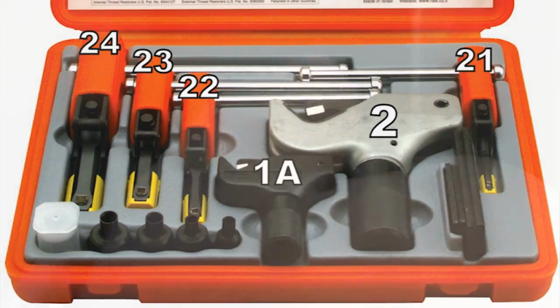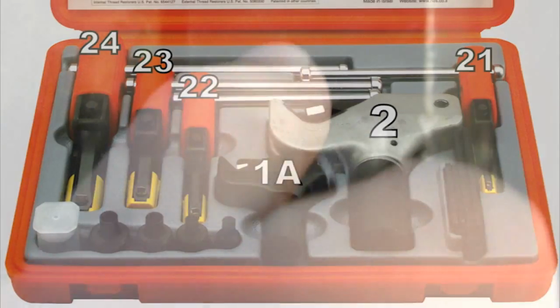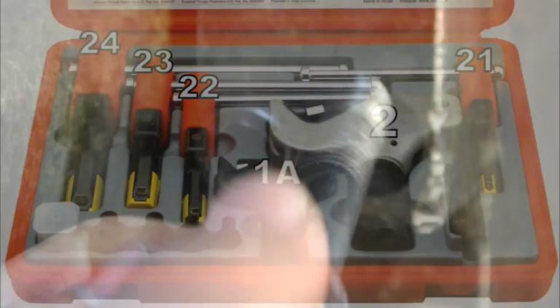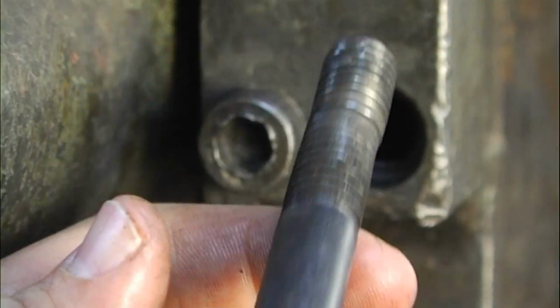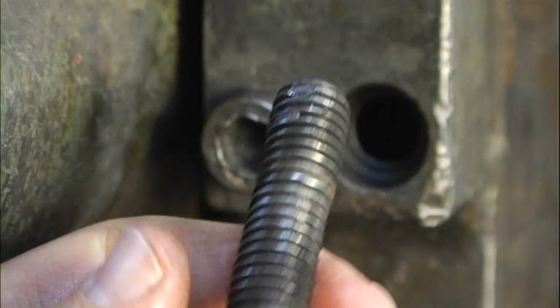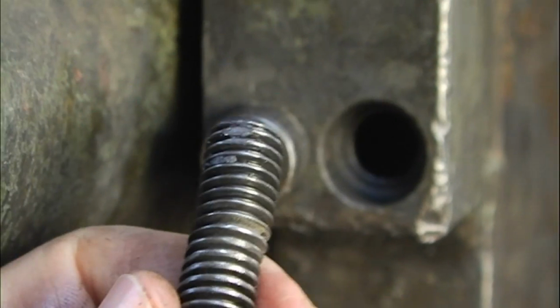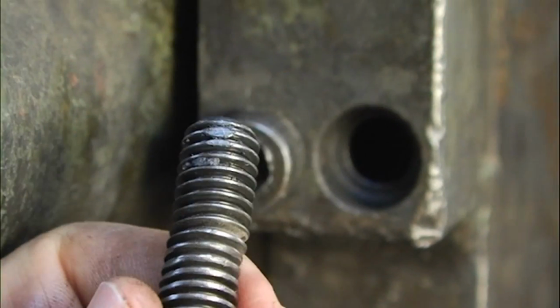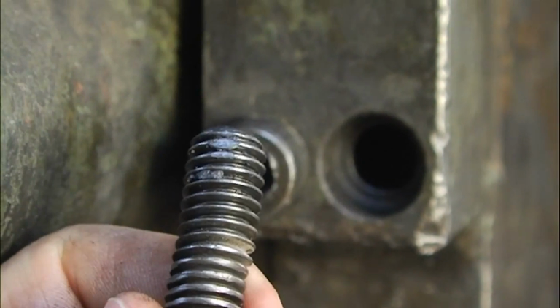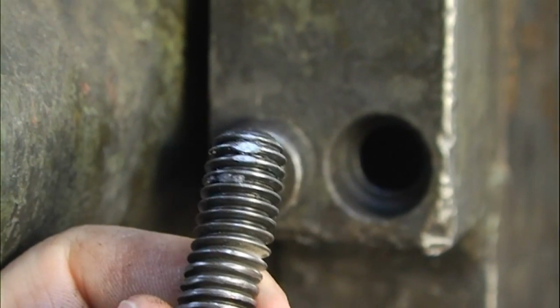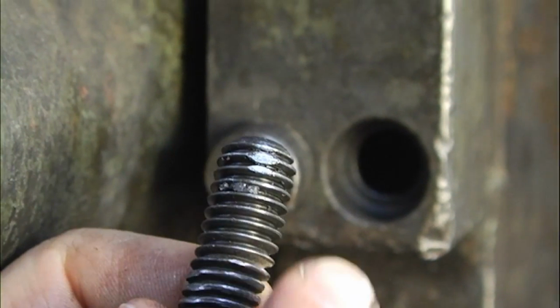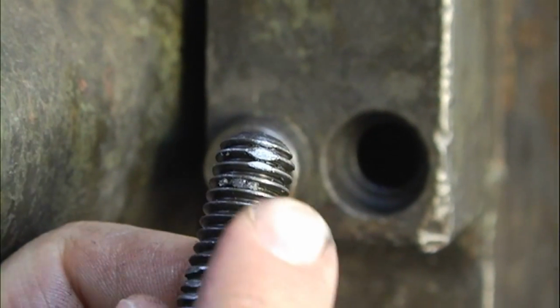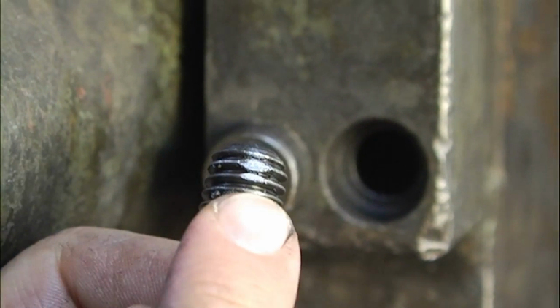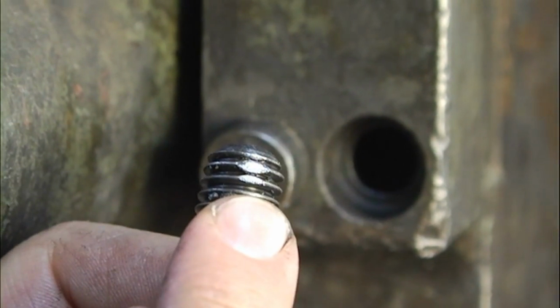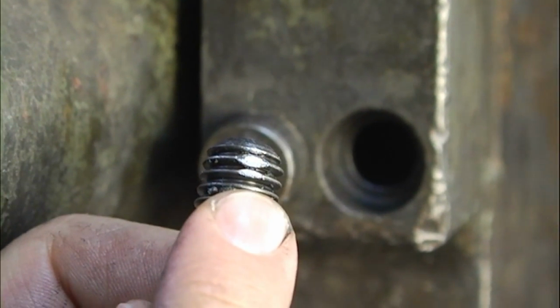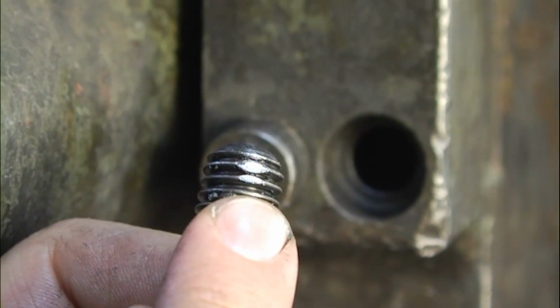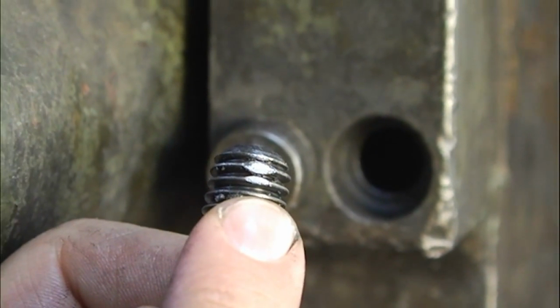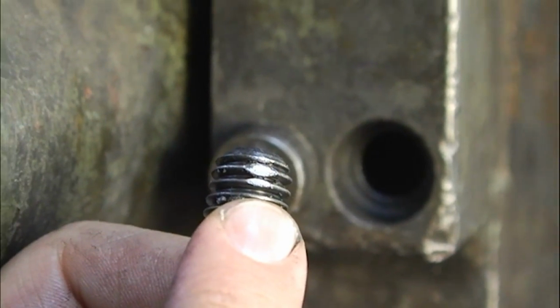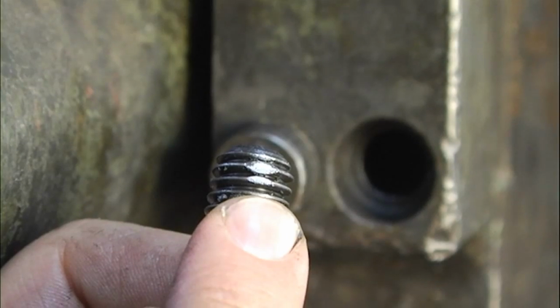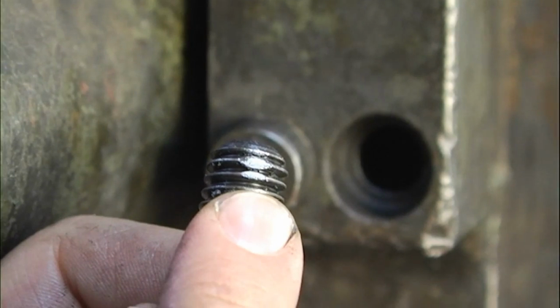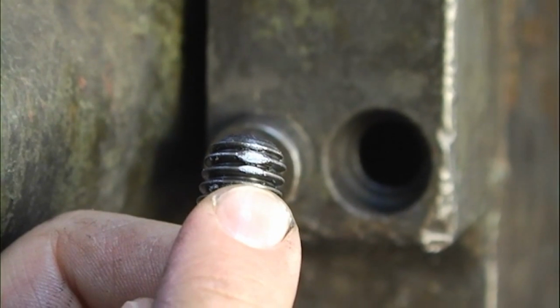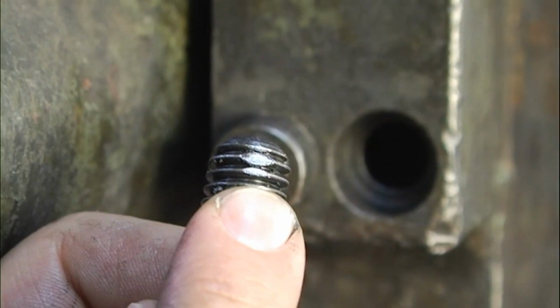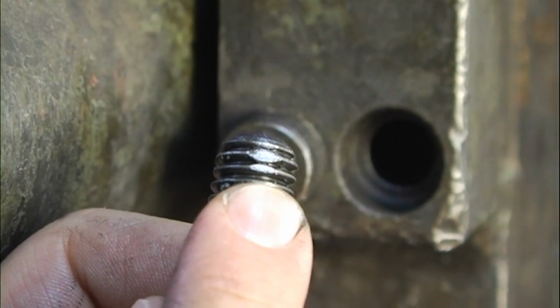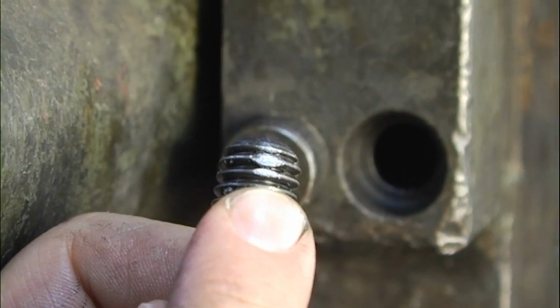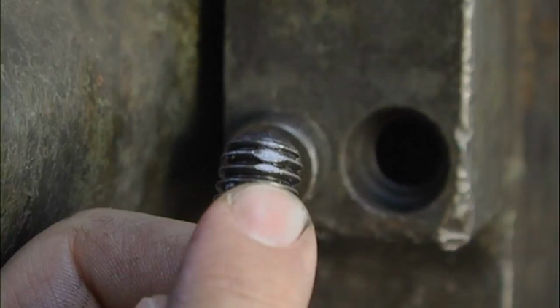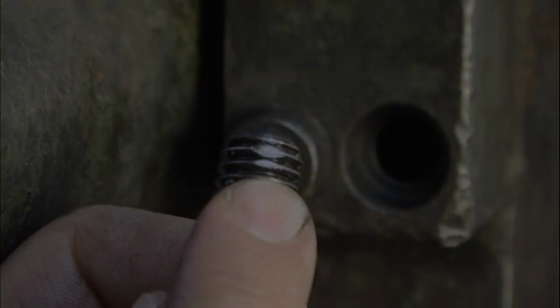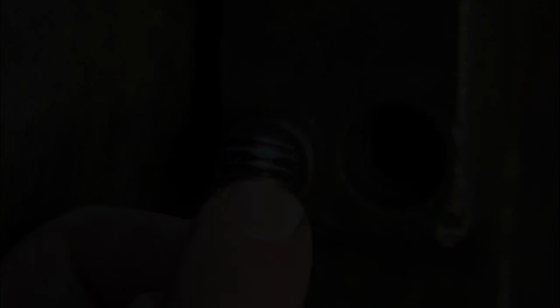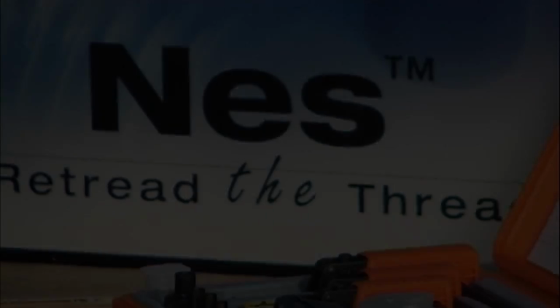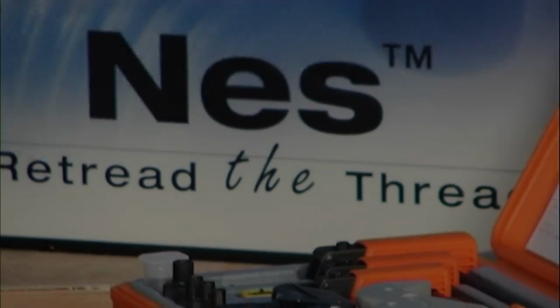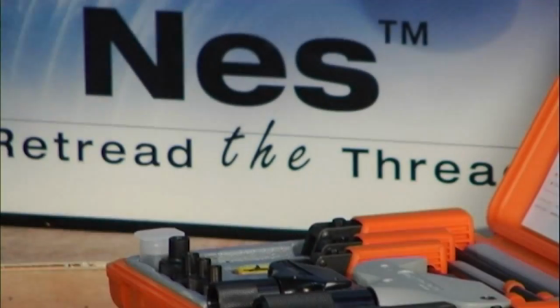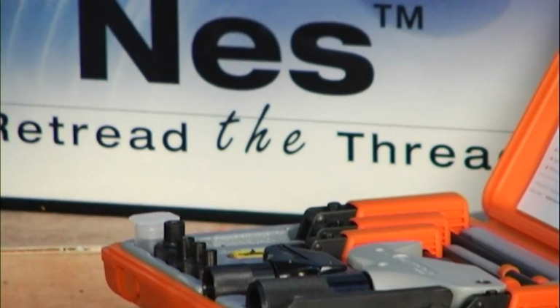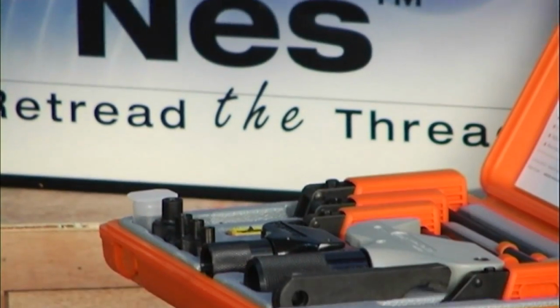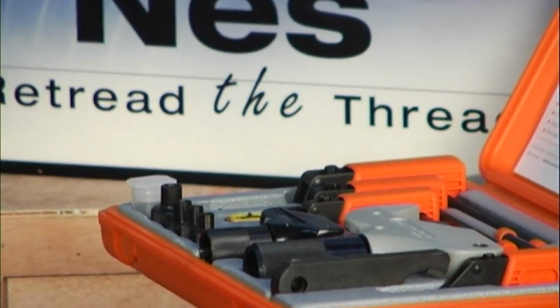Seeing how the damage is on the external threads of the bolt, the Ness 1A would be the most suitable for this repair.